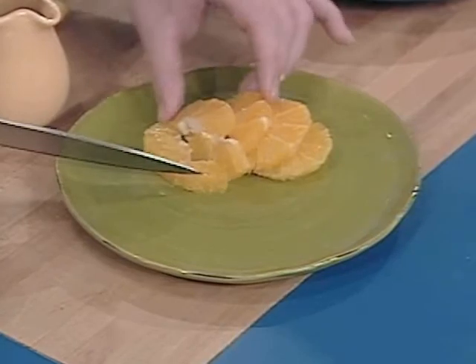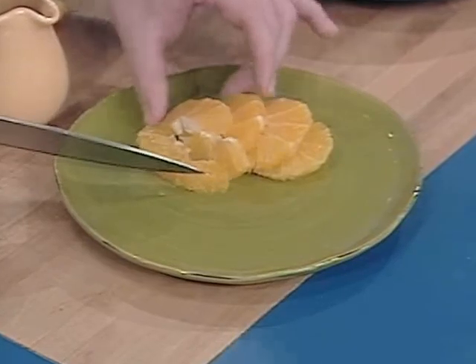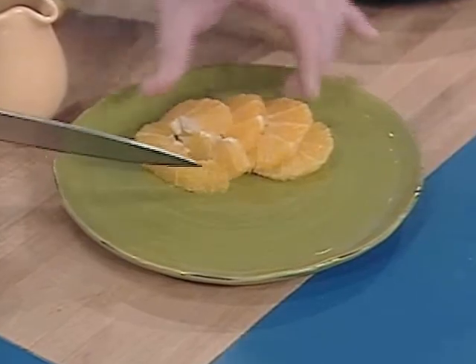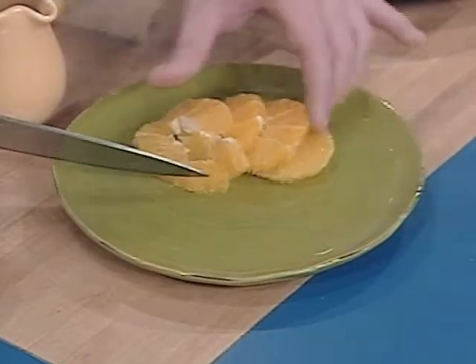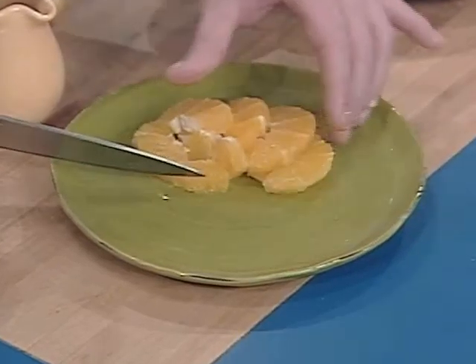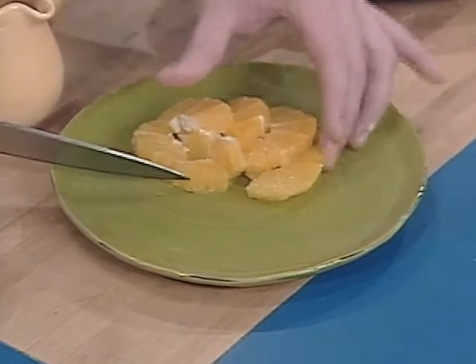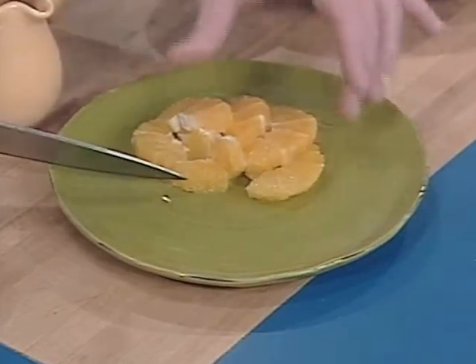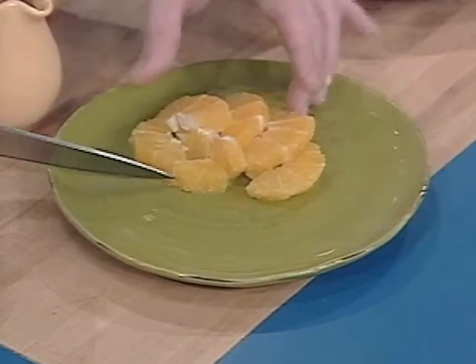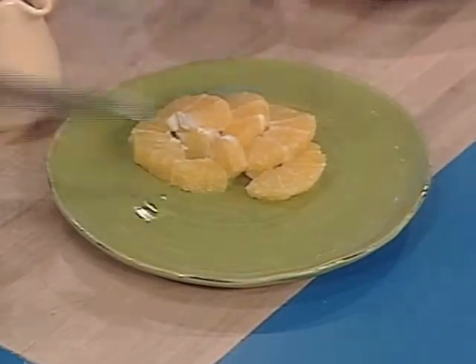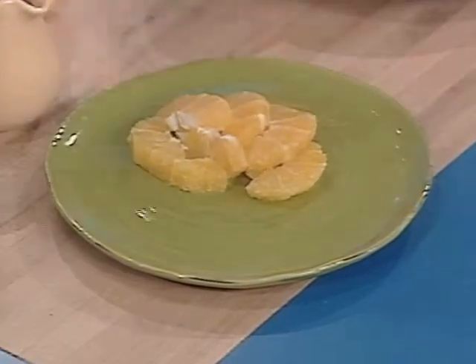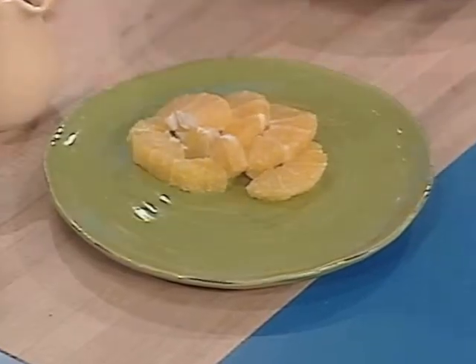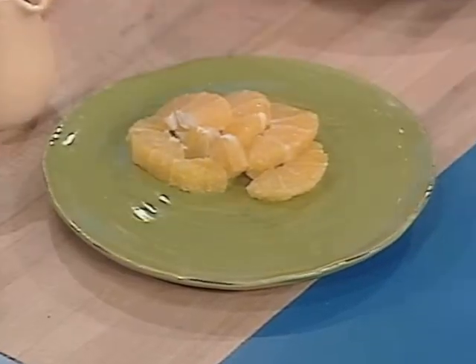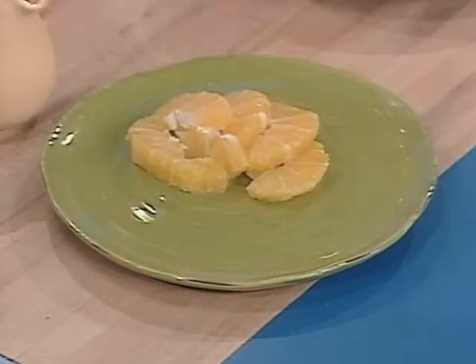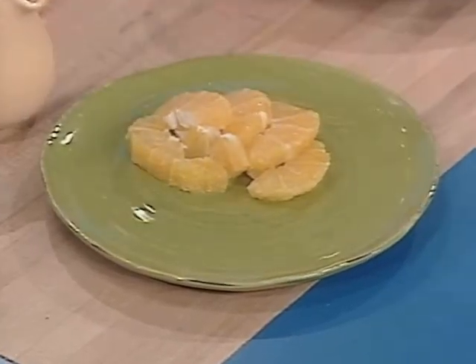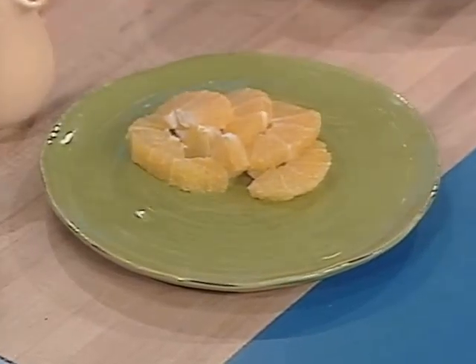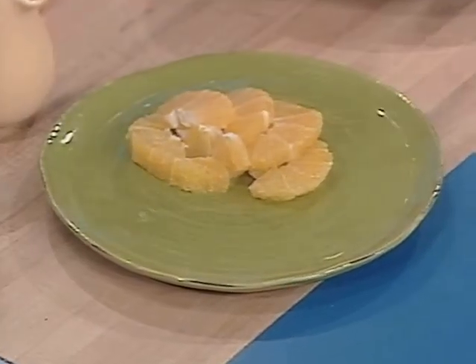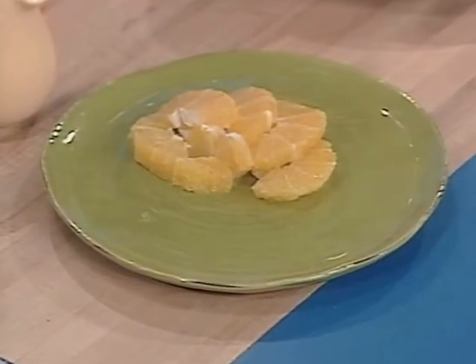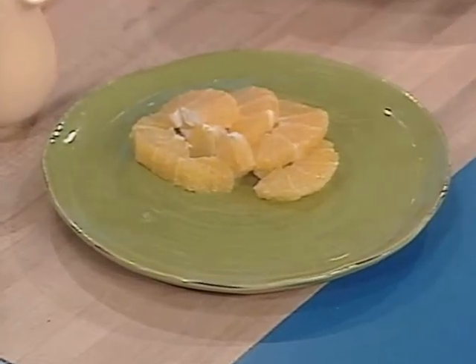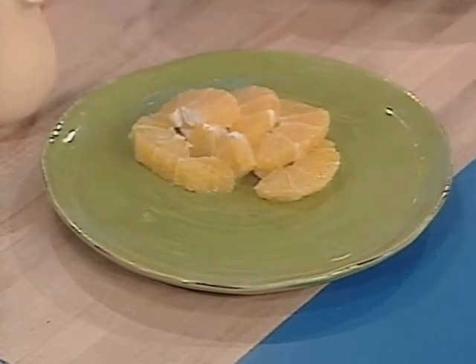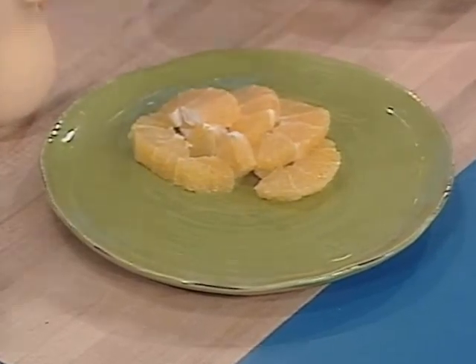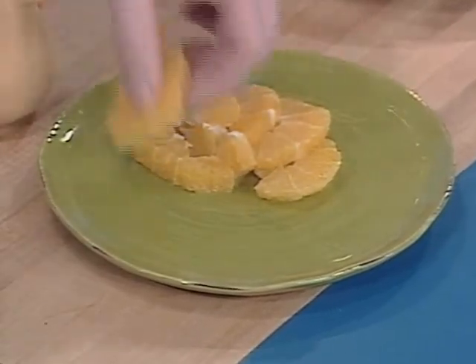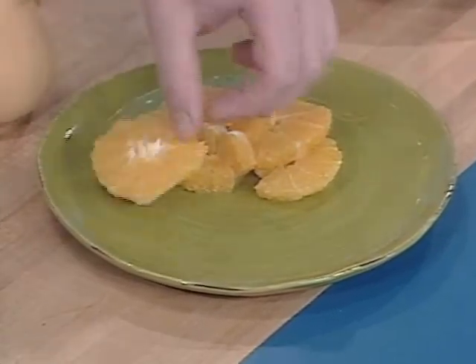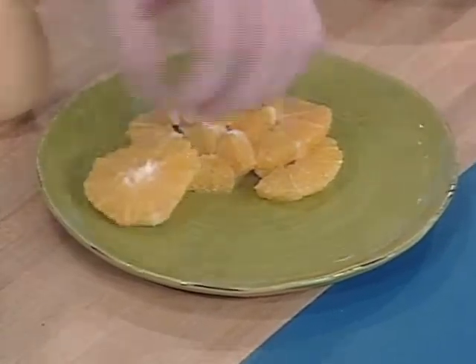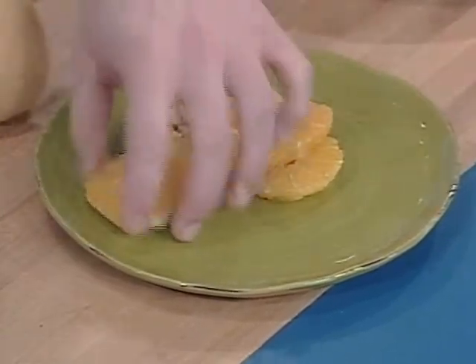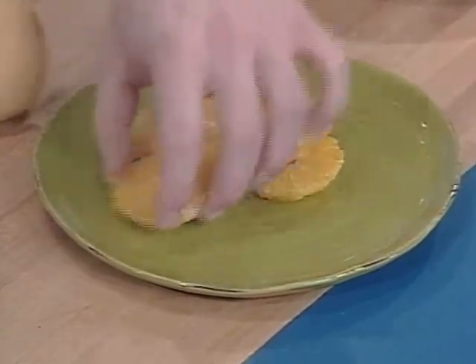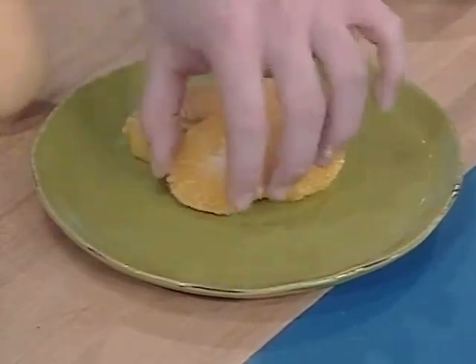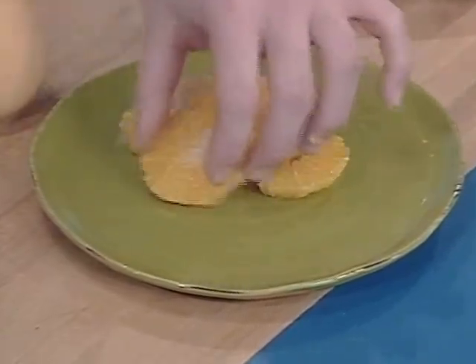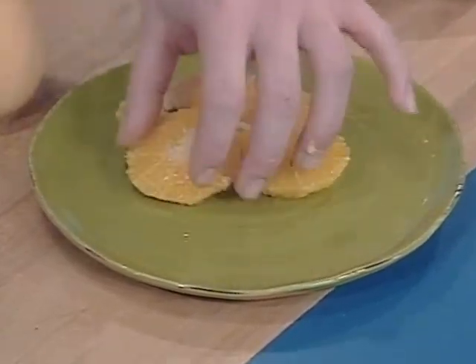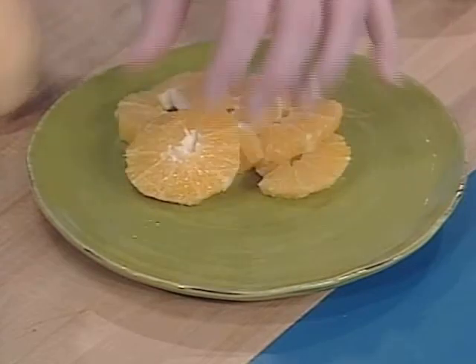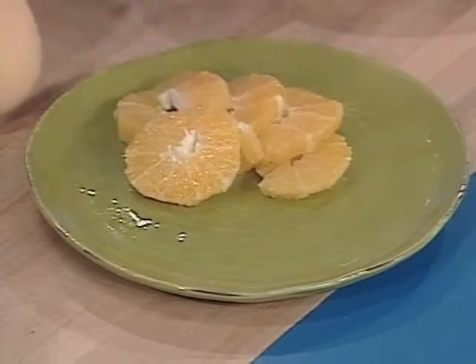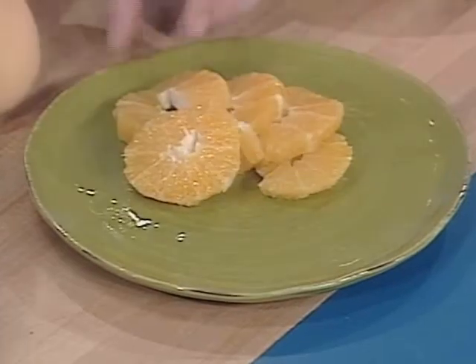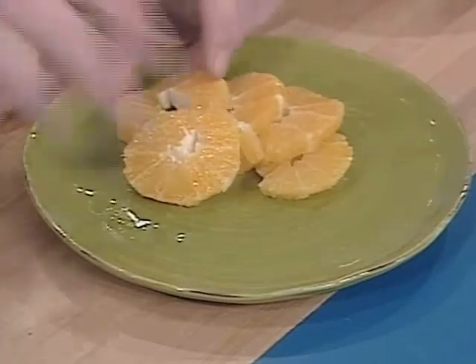We're going to take our orange — that's beautiful just the way it is — and just fan it out. We can add this piece to it so we don't waste.